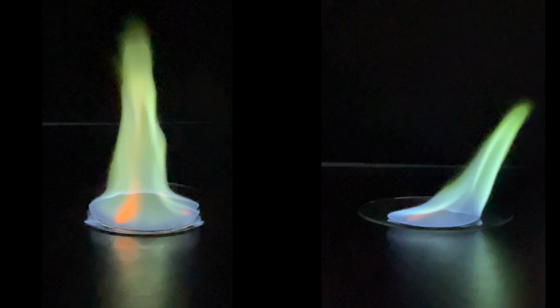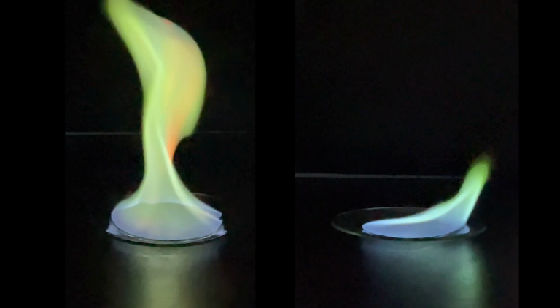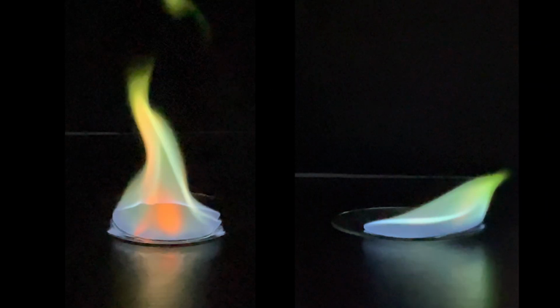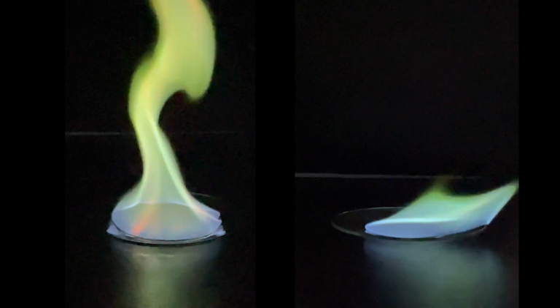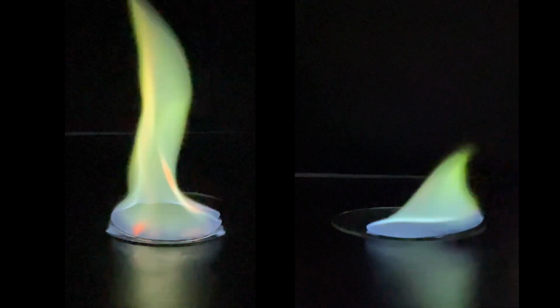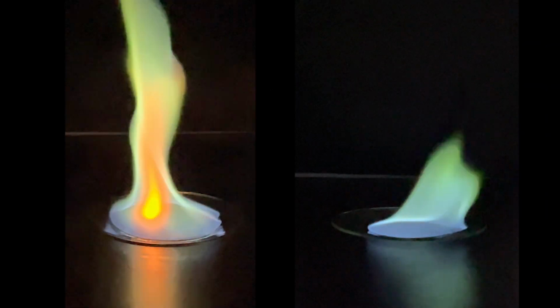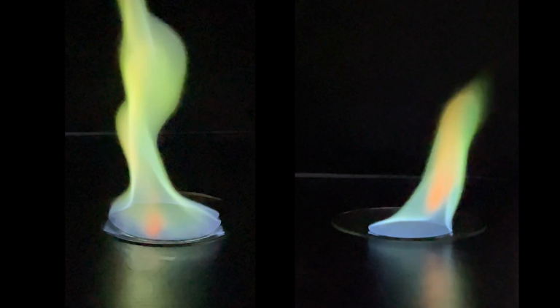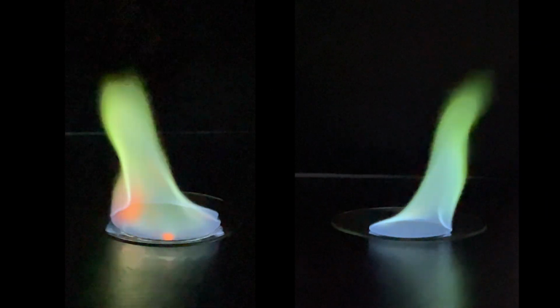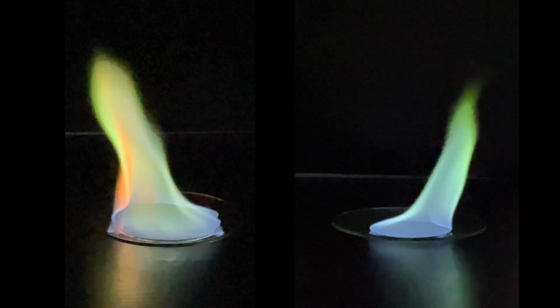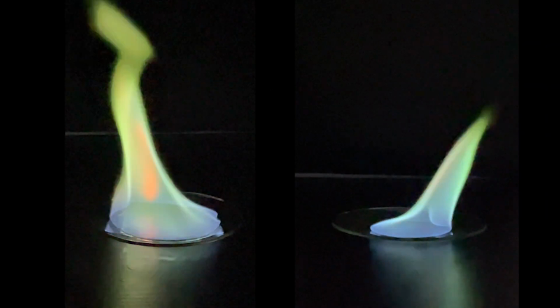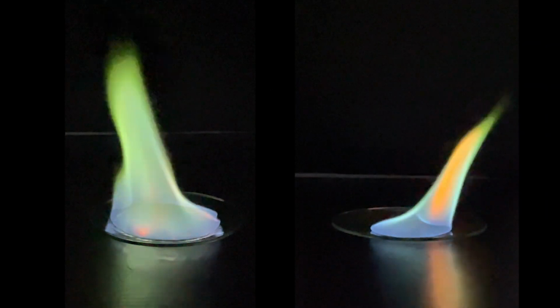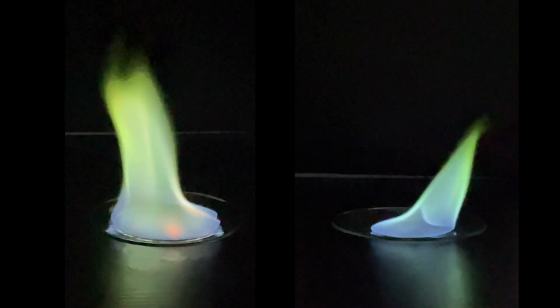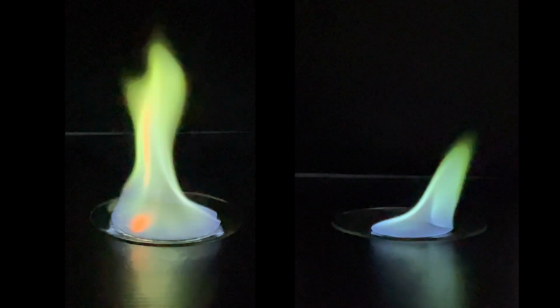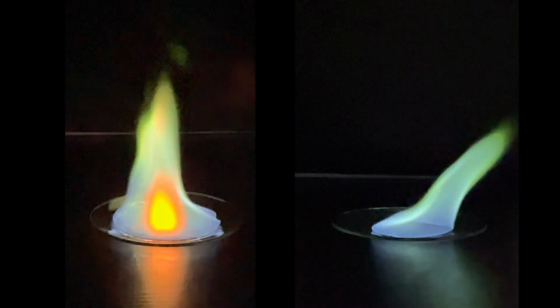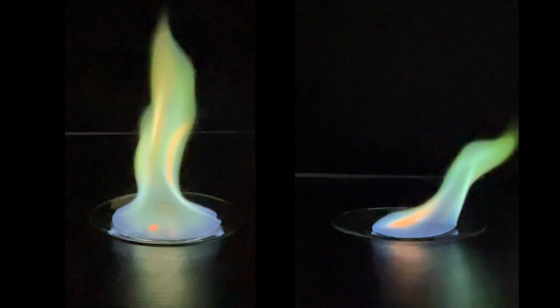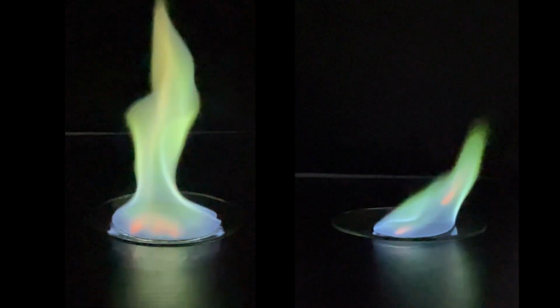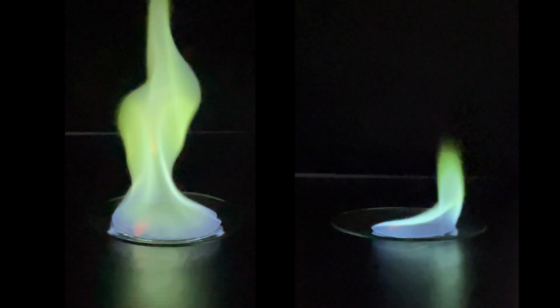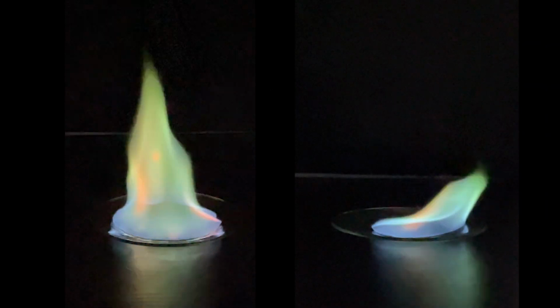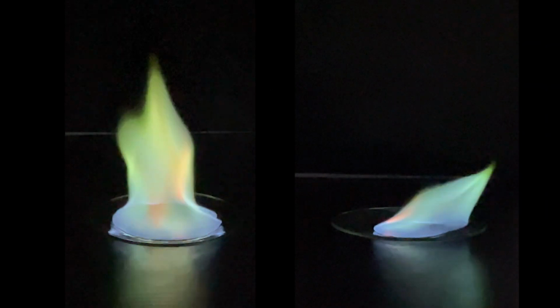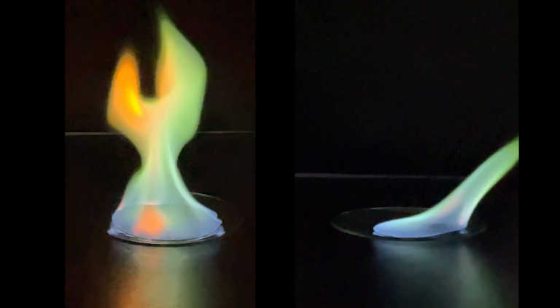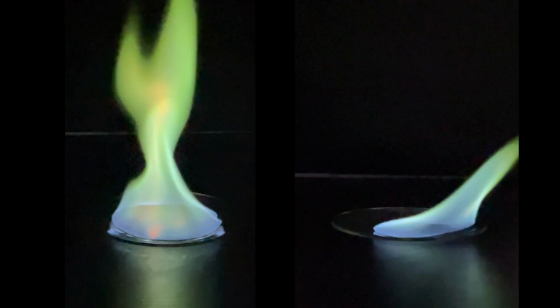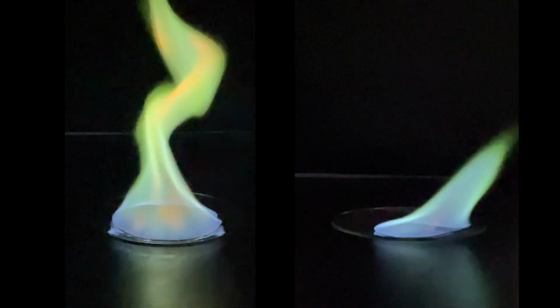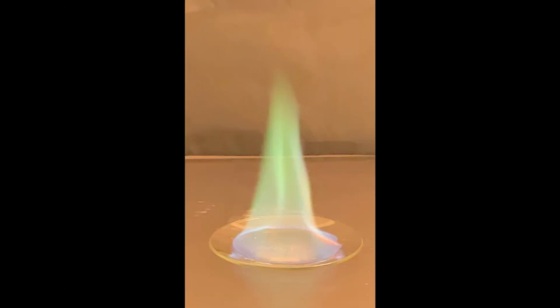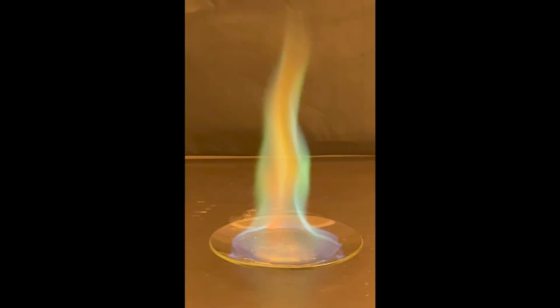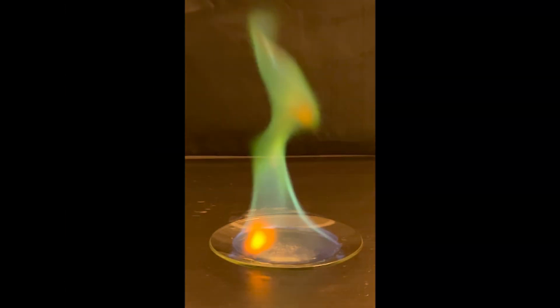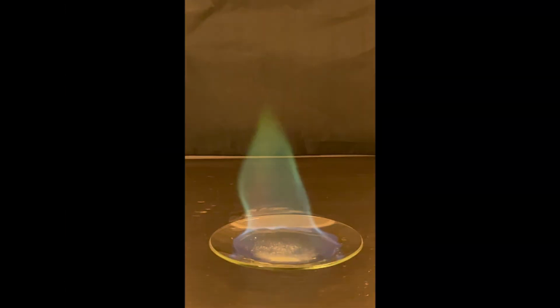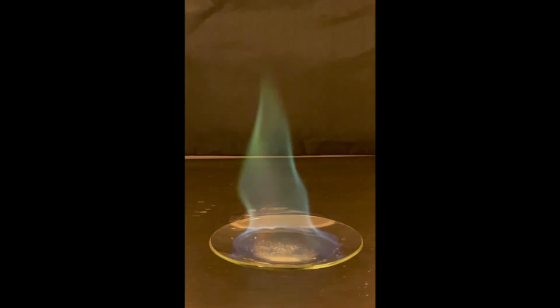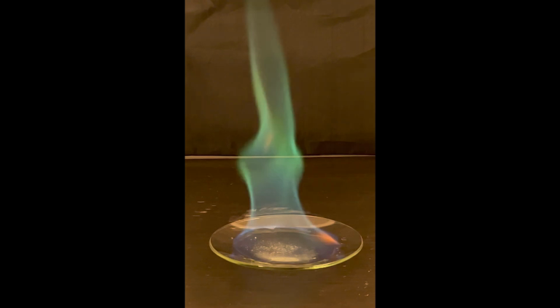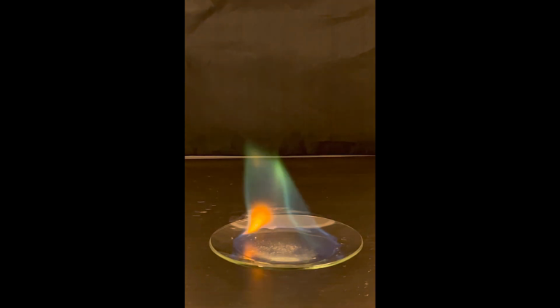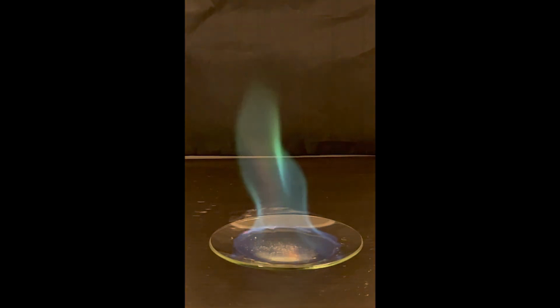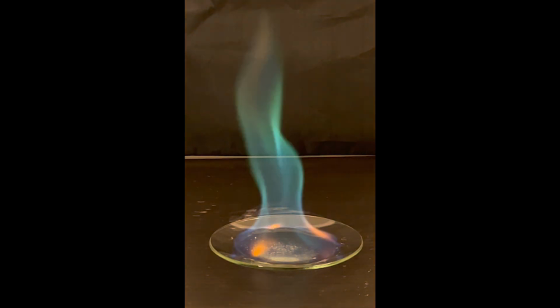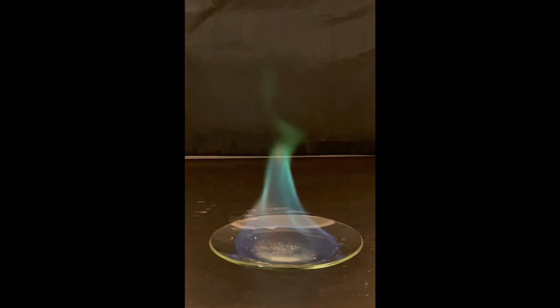Overall, I consider this a complete success. Nothing blew up, and the flame was beautiful.